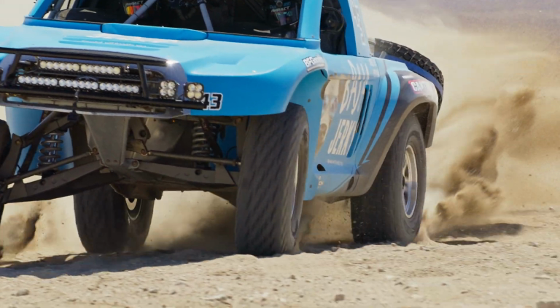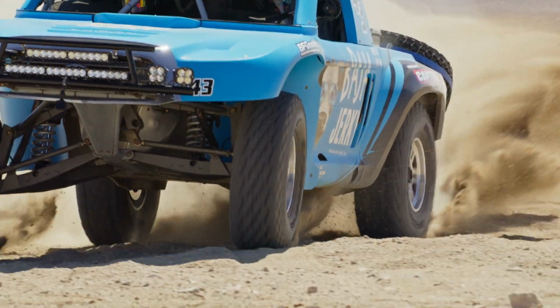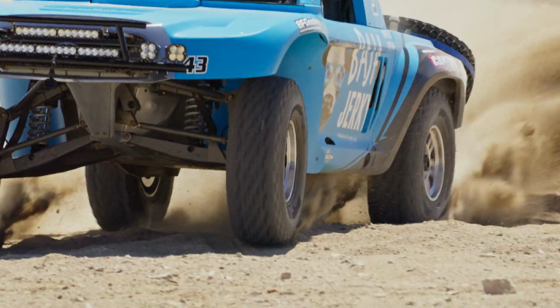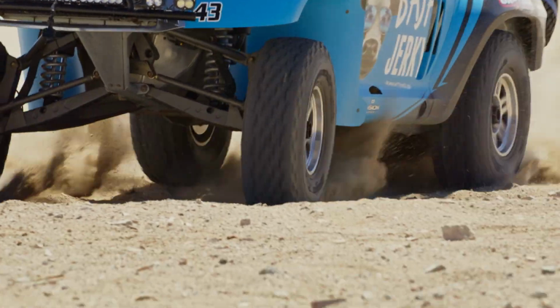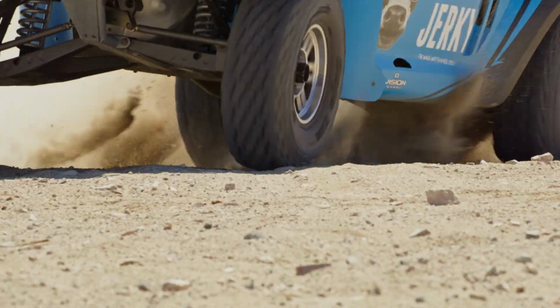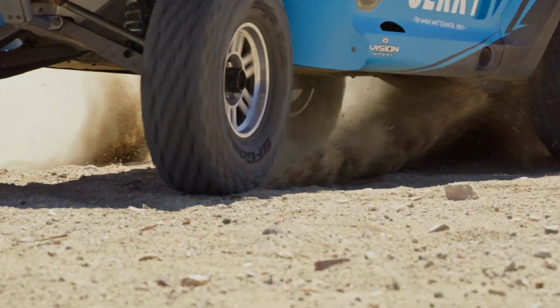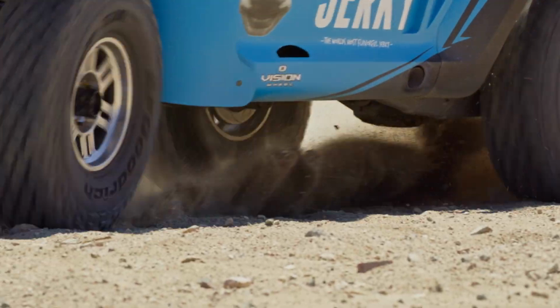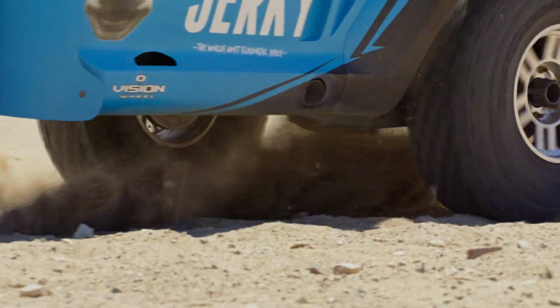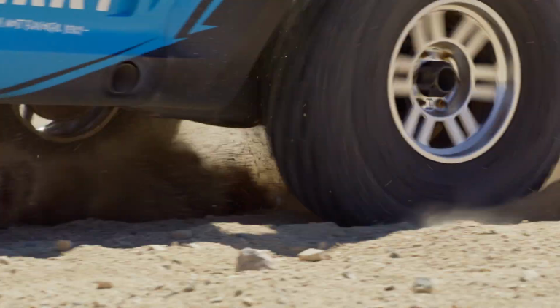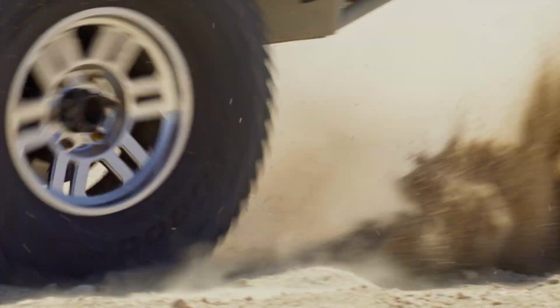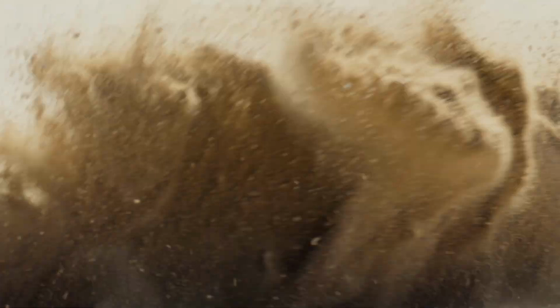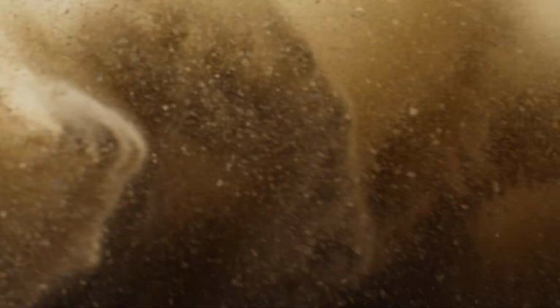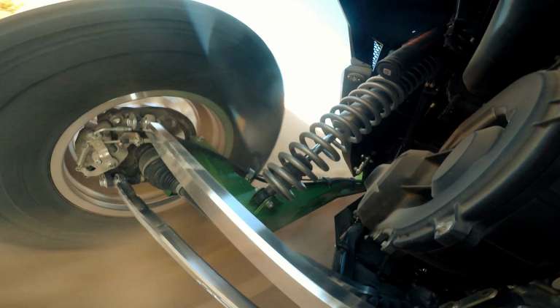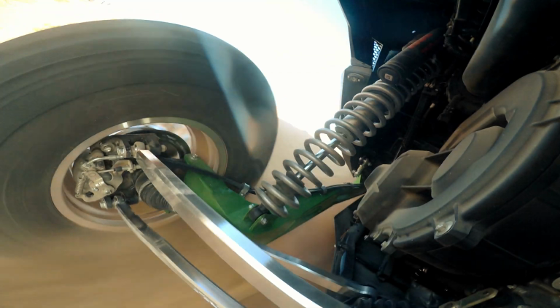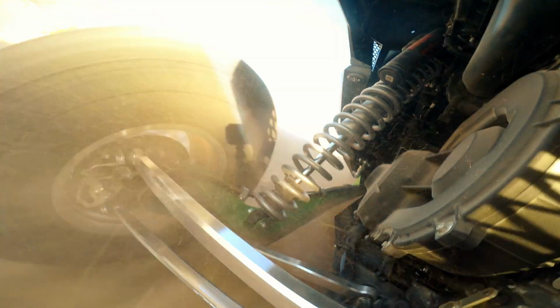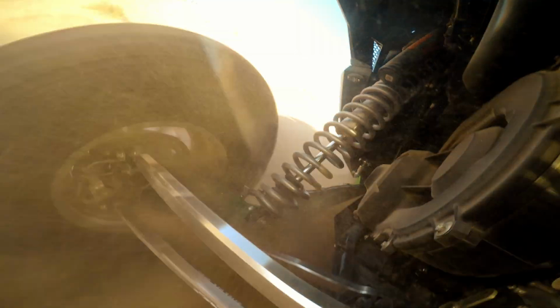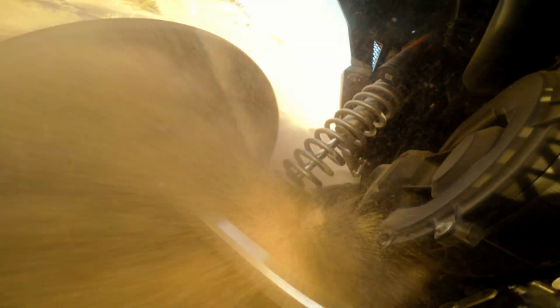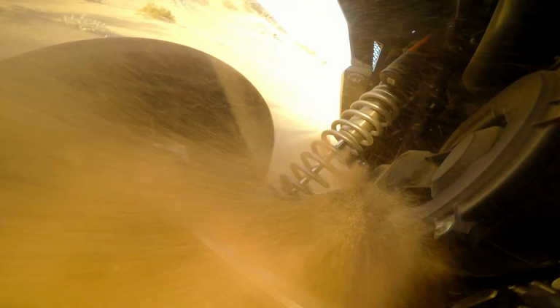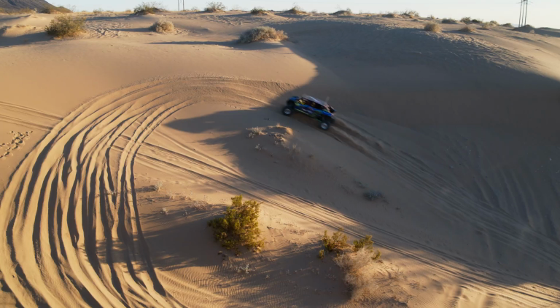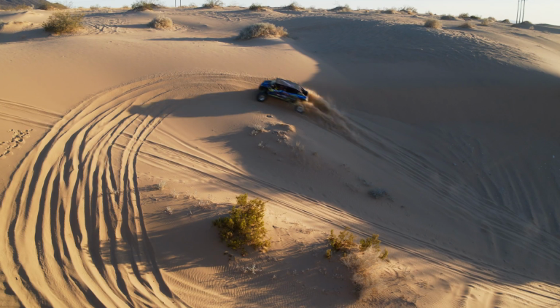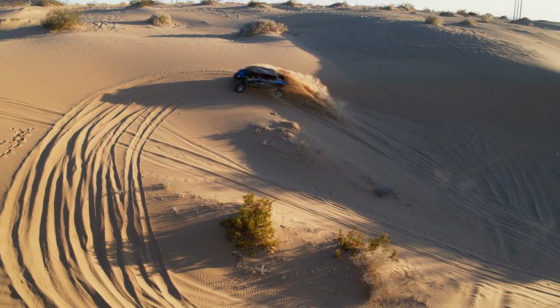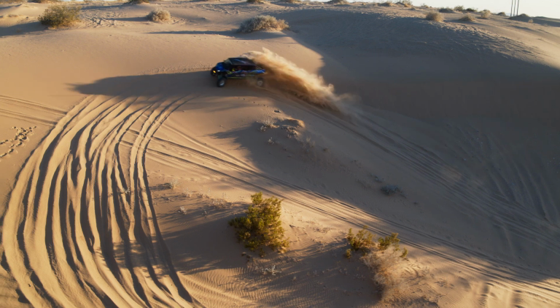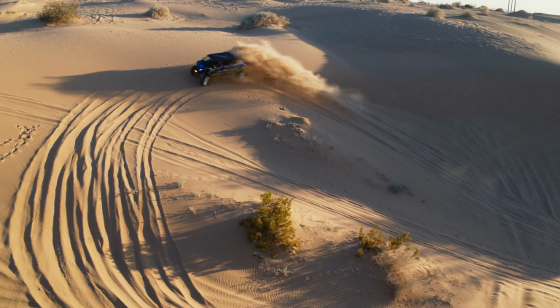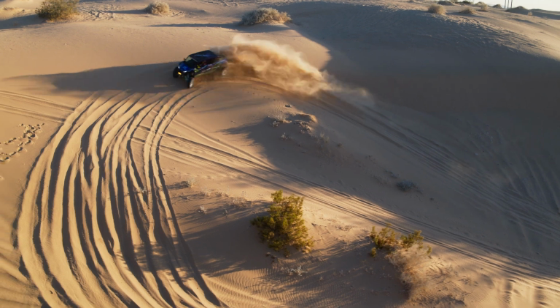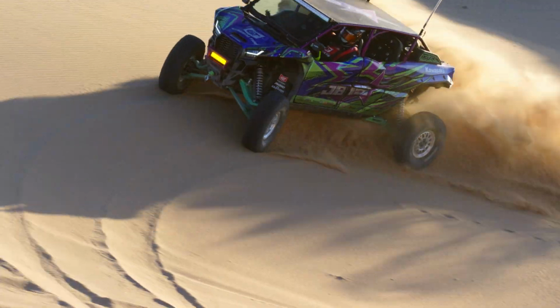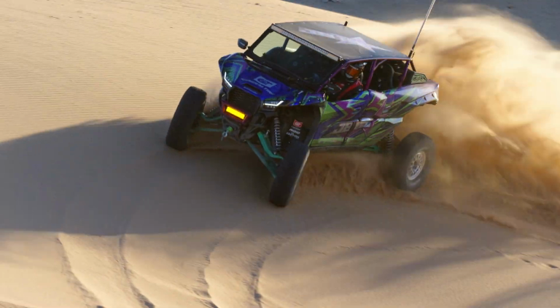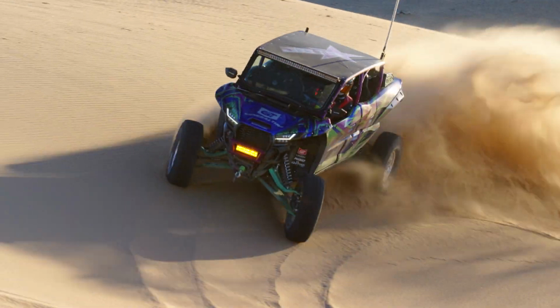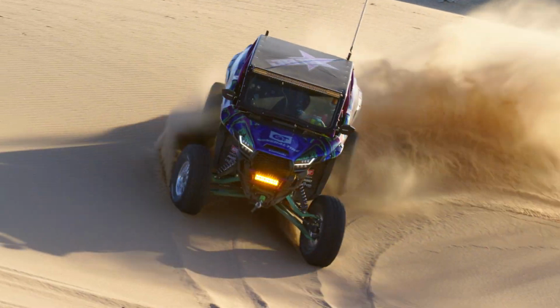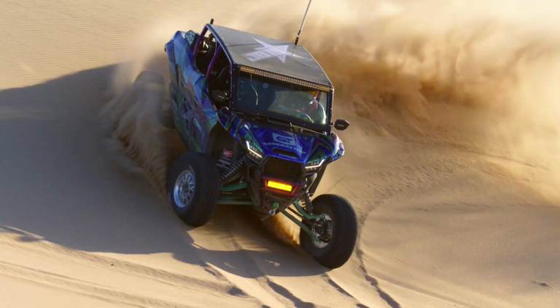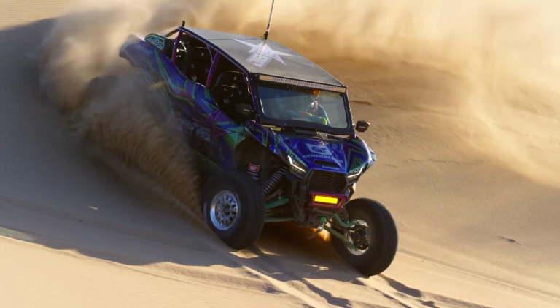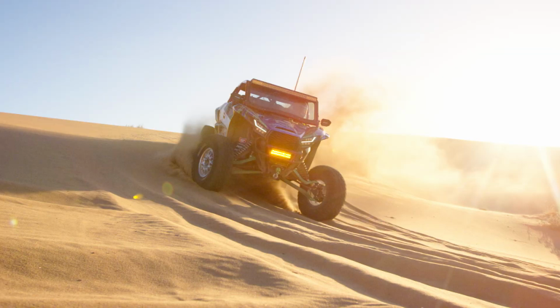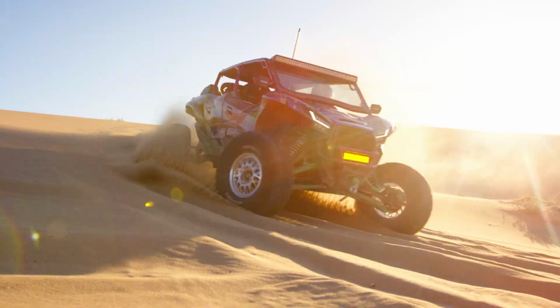Tire Lock wheels are much lighter than traditional beadlocks, delivering better fuel efficiency and less load on suspension and drivetrain components.